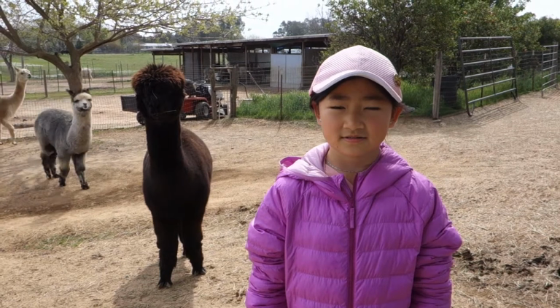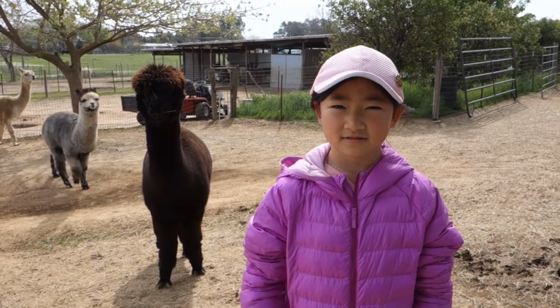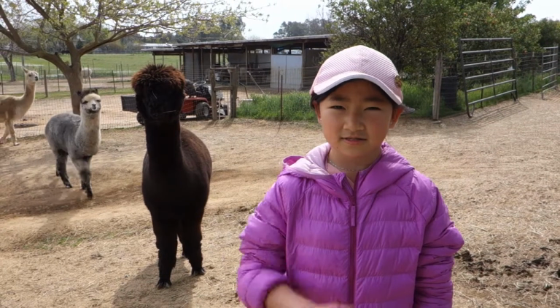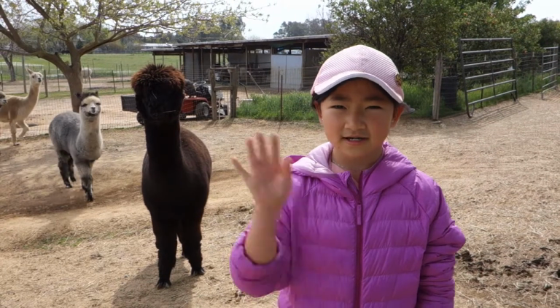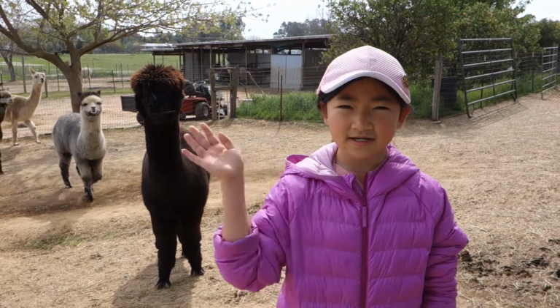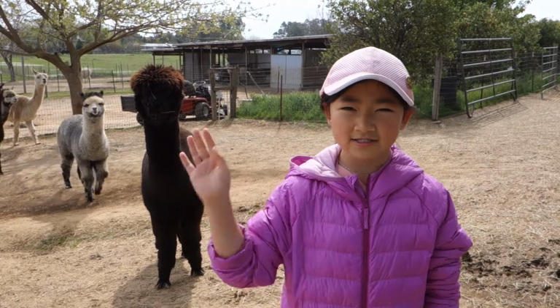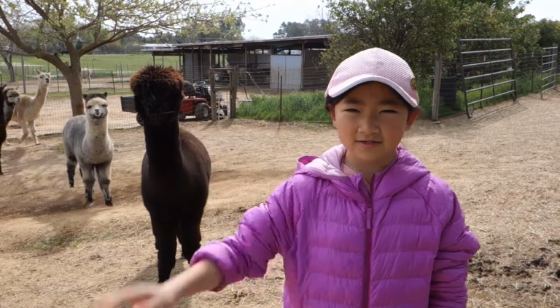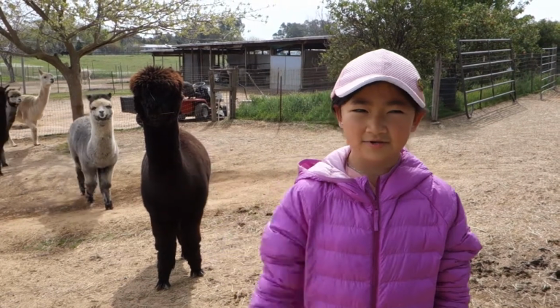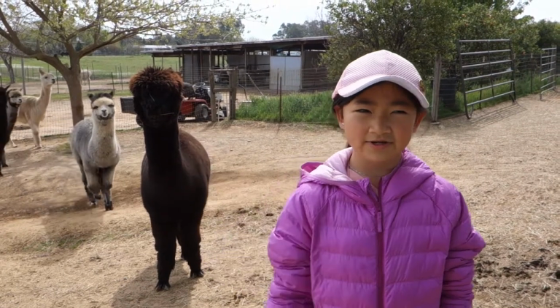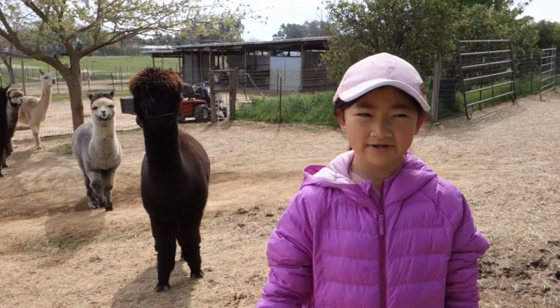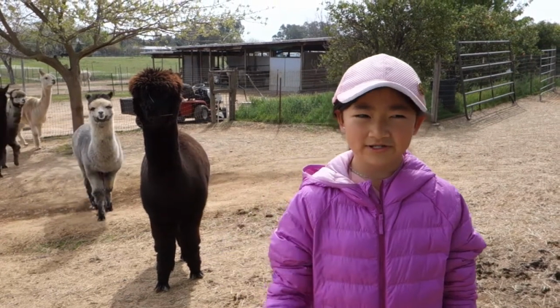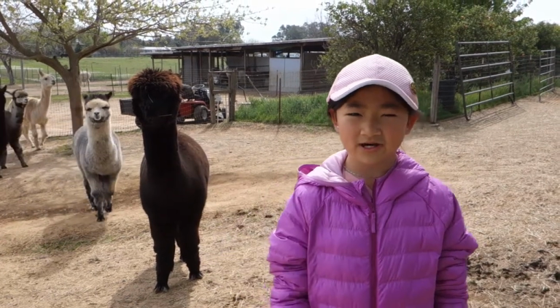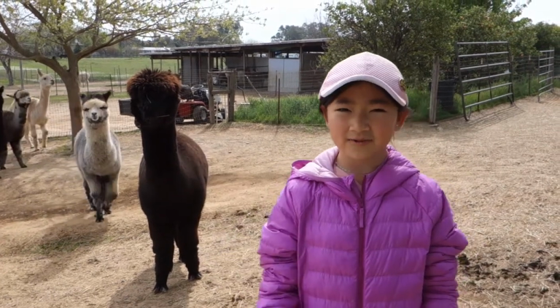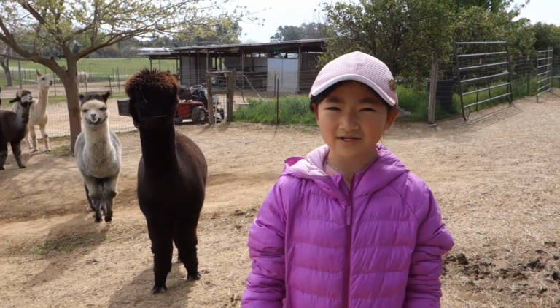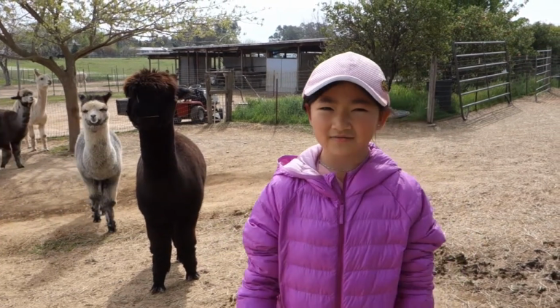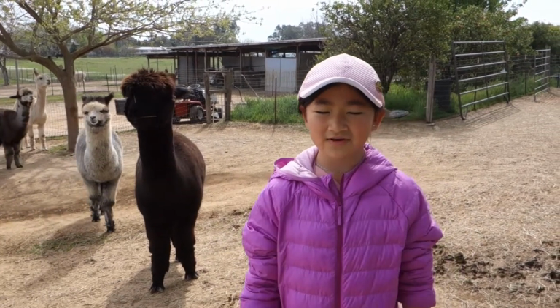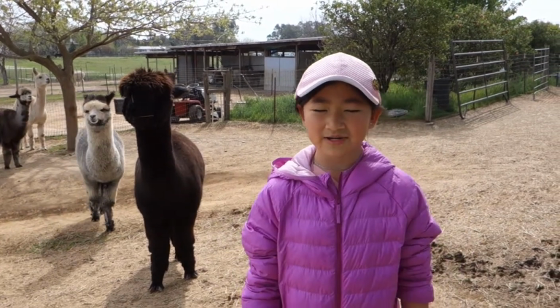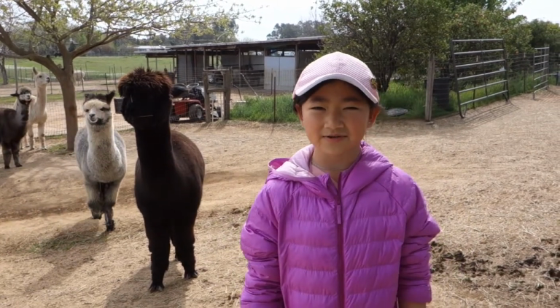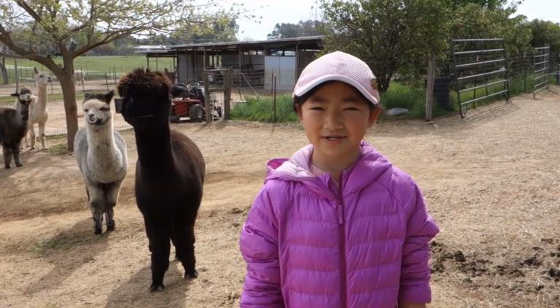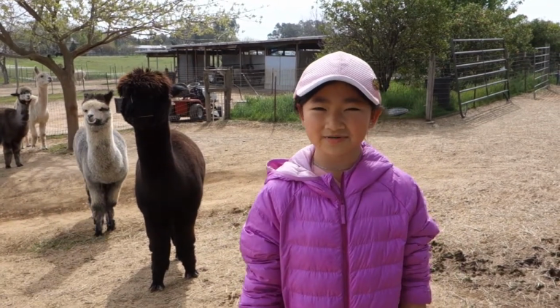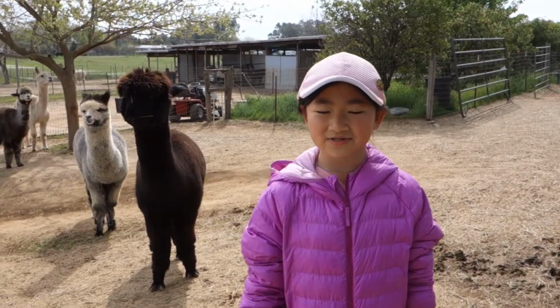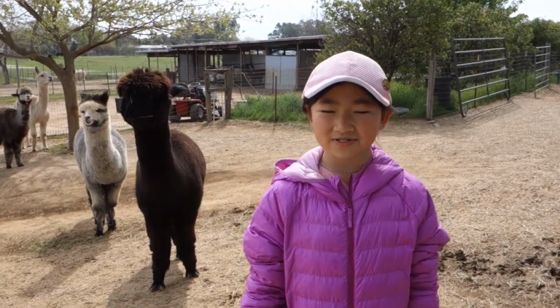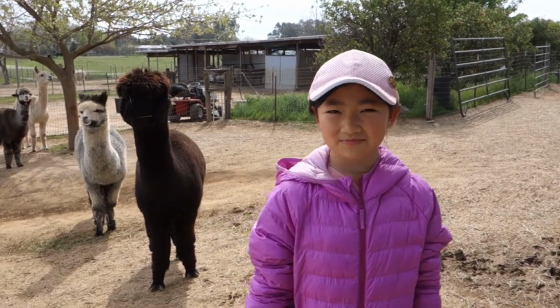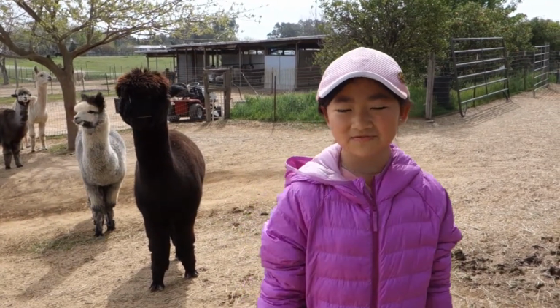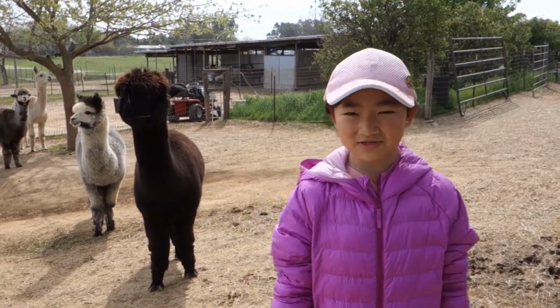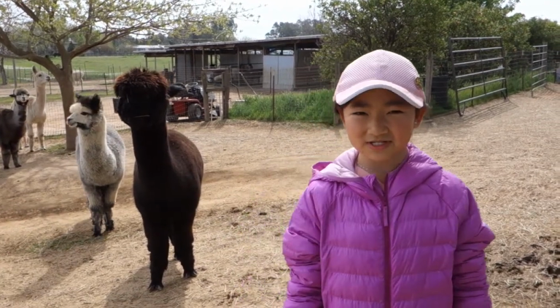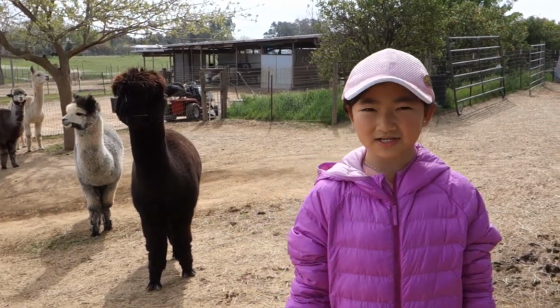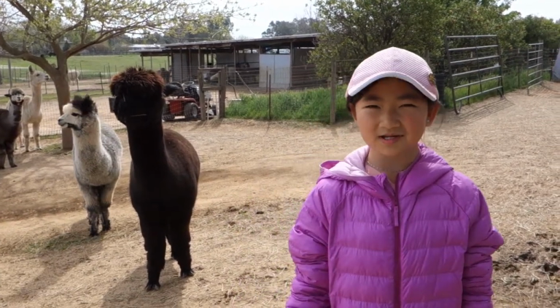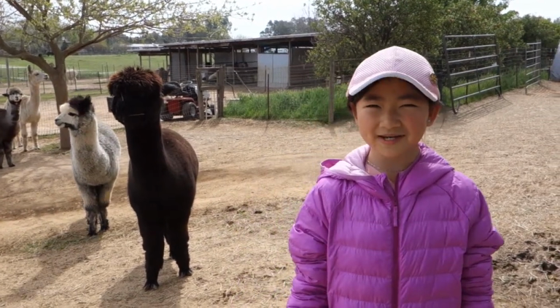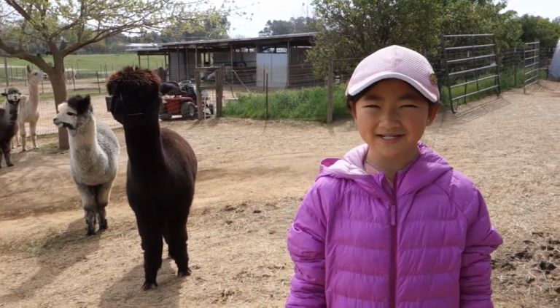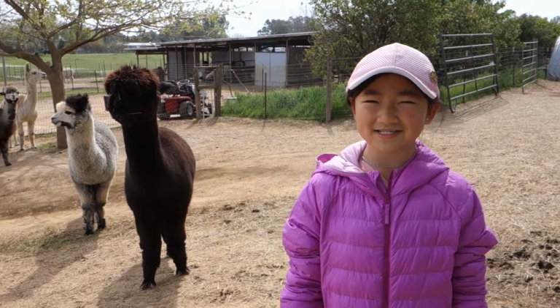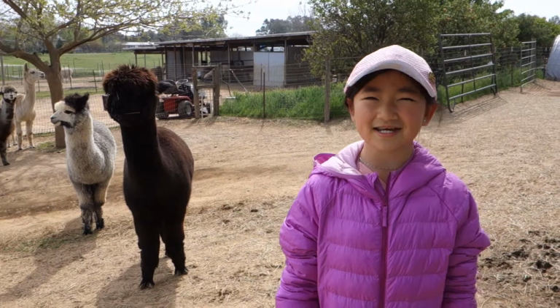Hi guys, we're here at the alpaca farm and we're going to be visiting alpacas today.